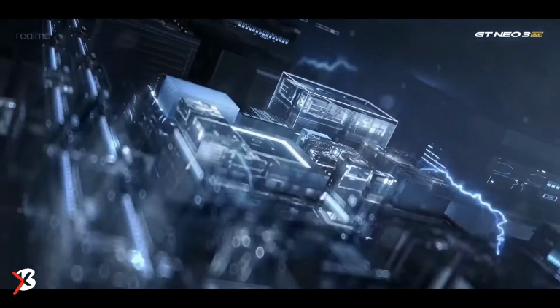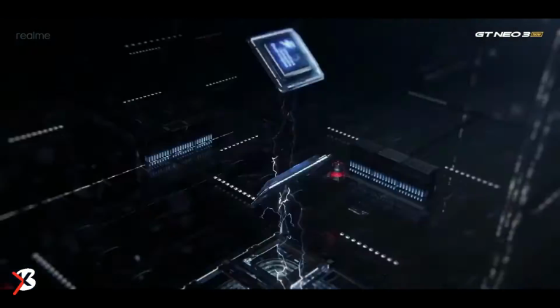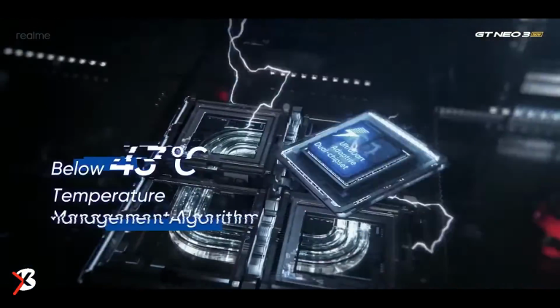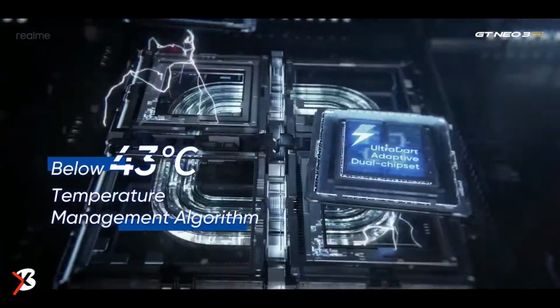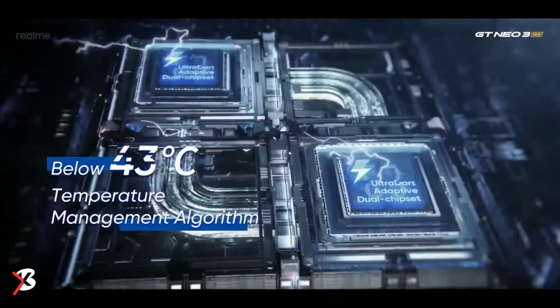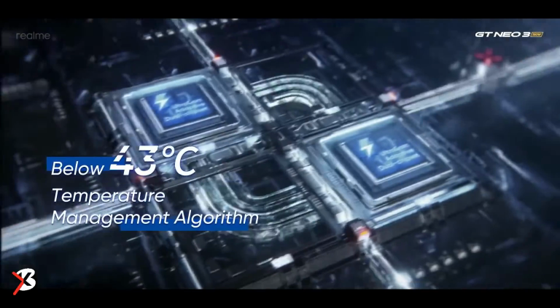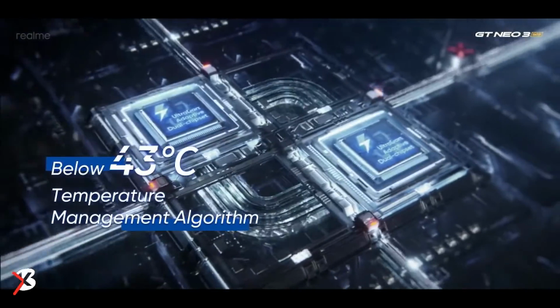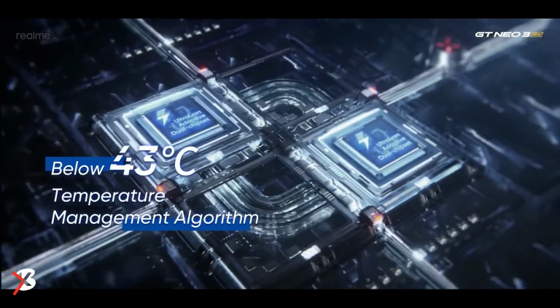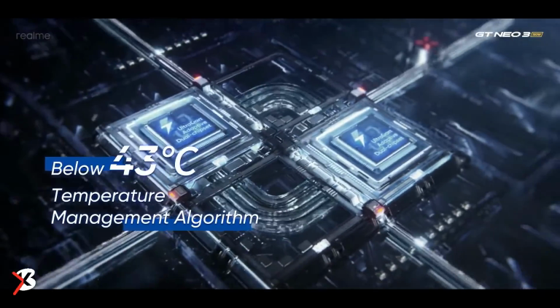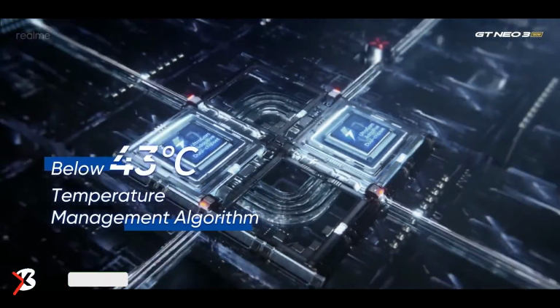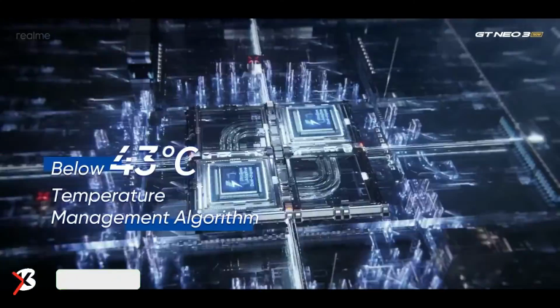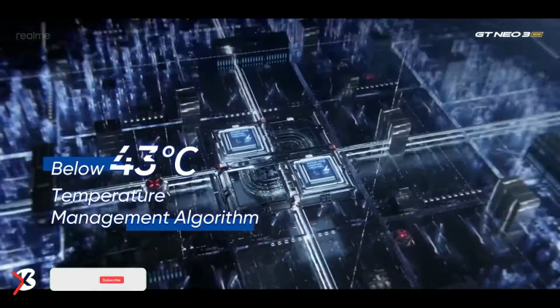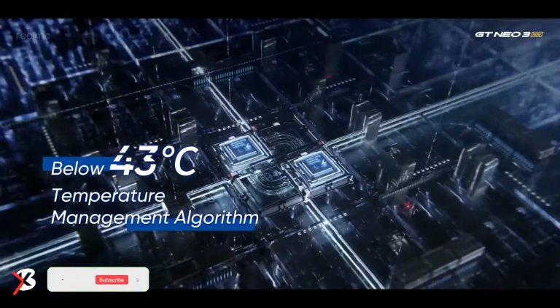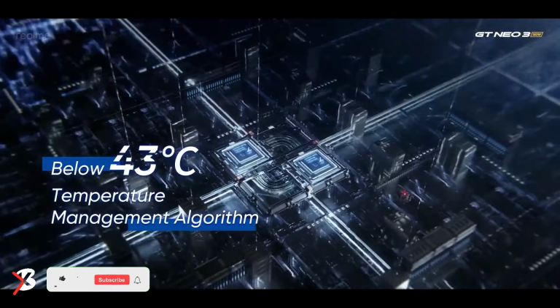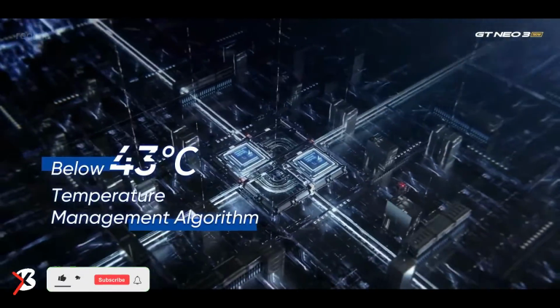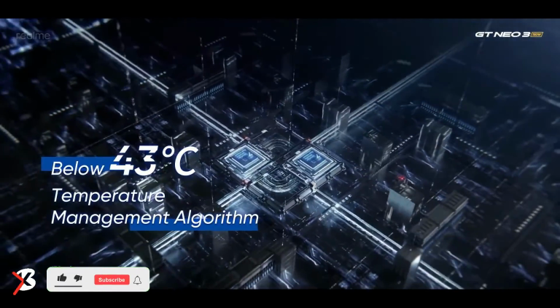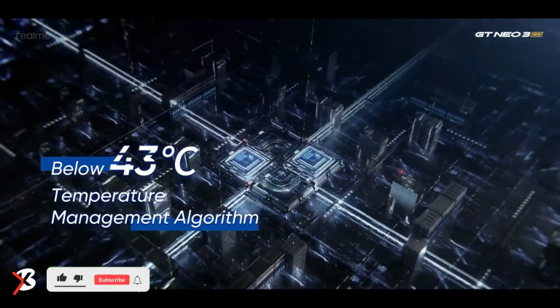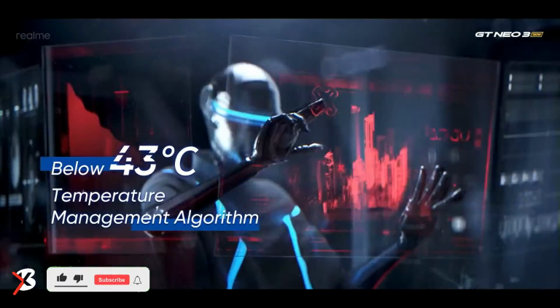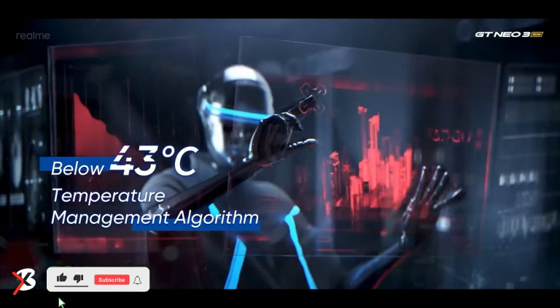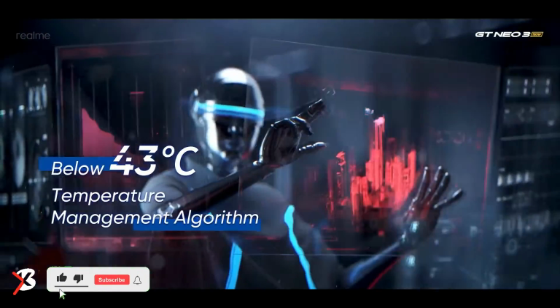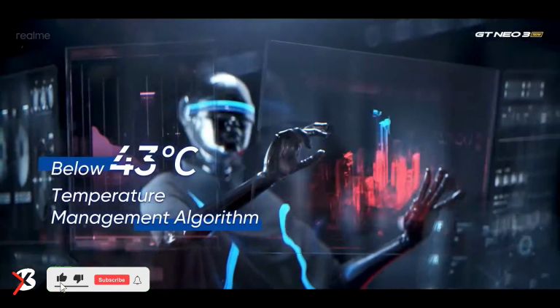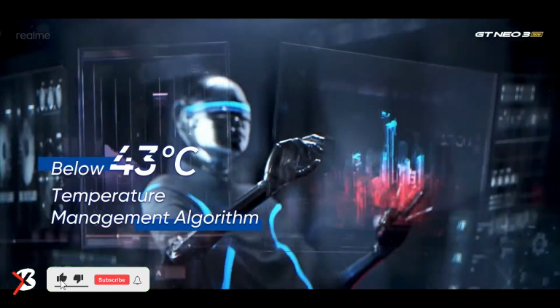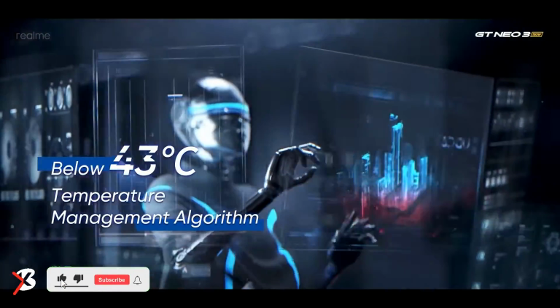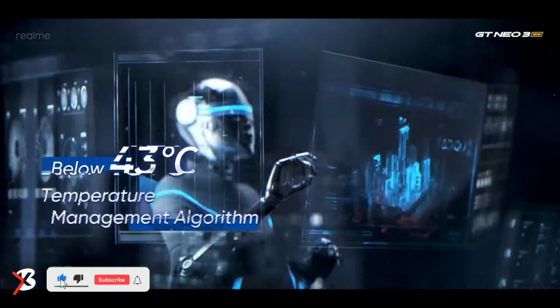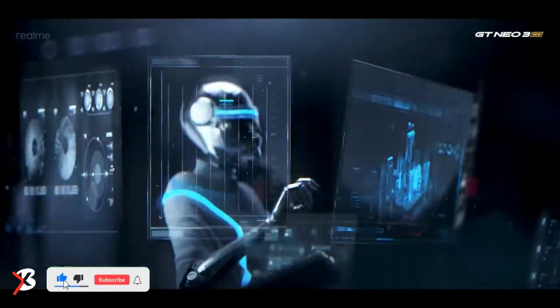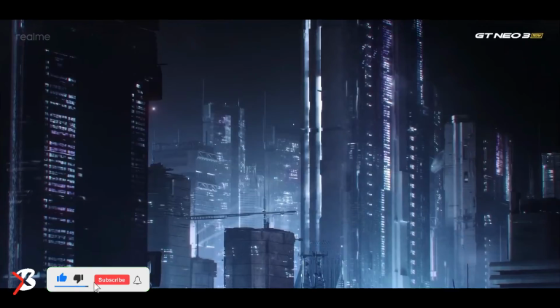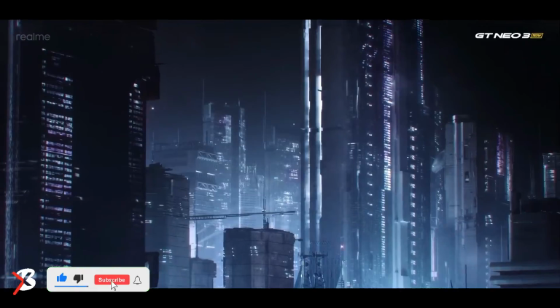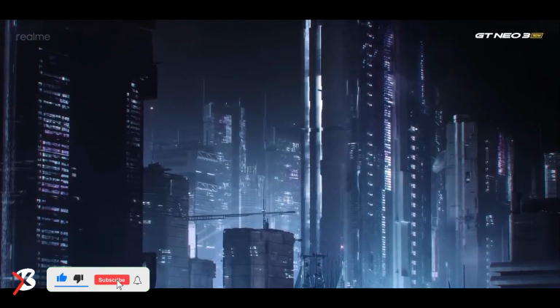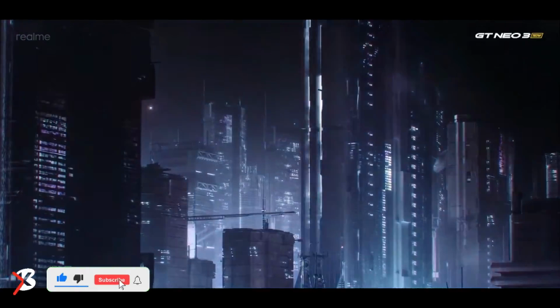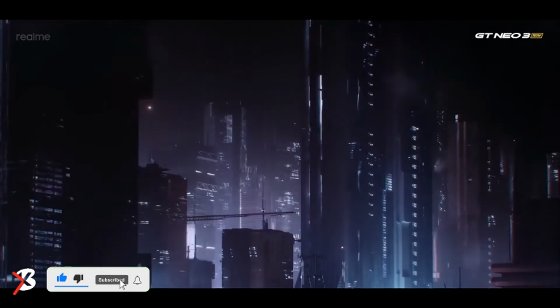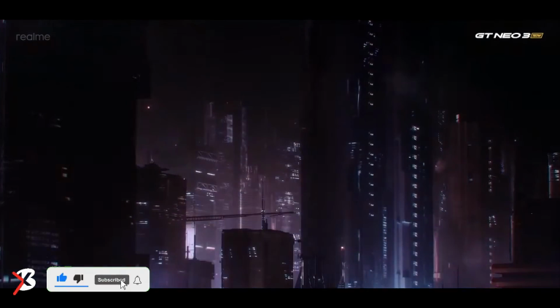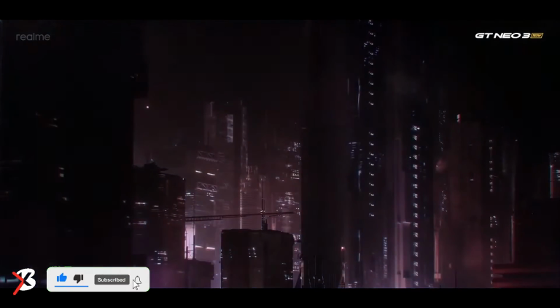Talking about performance, the software experience on Realme UI remains the same as last time.